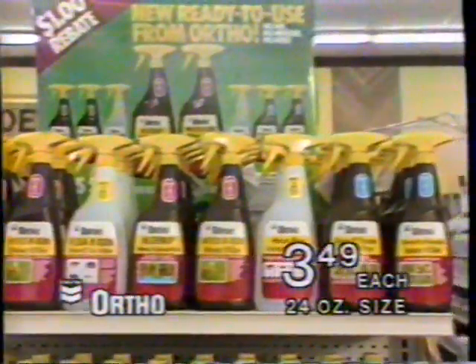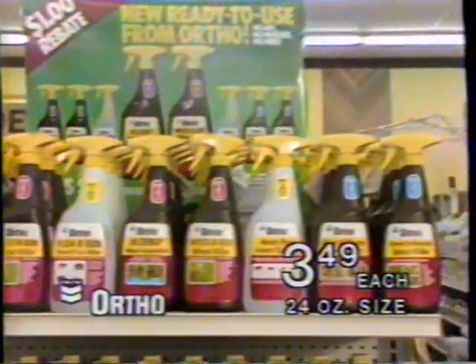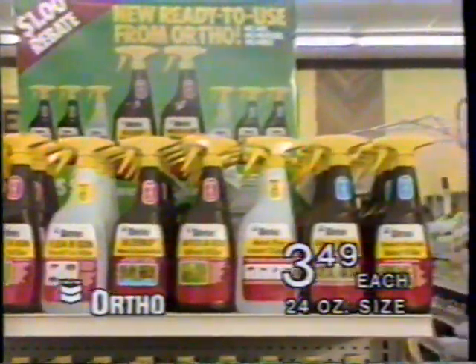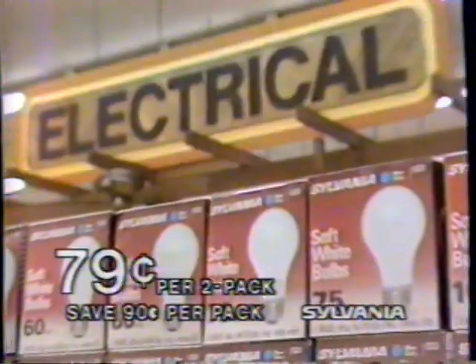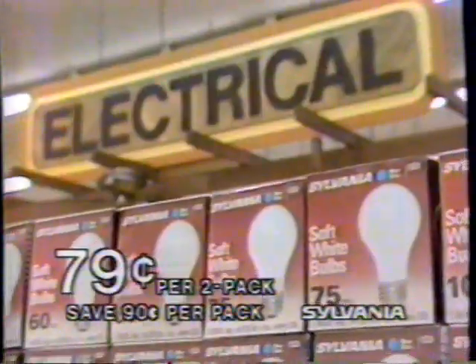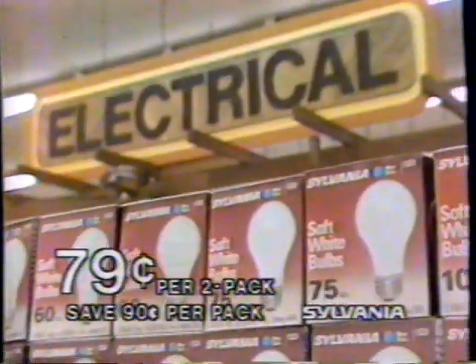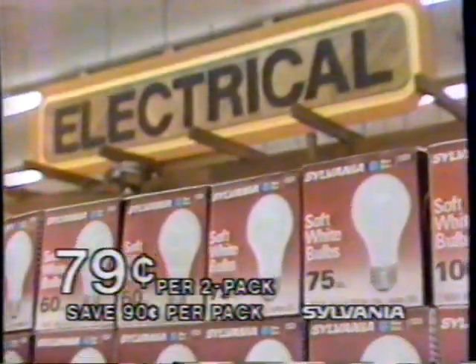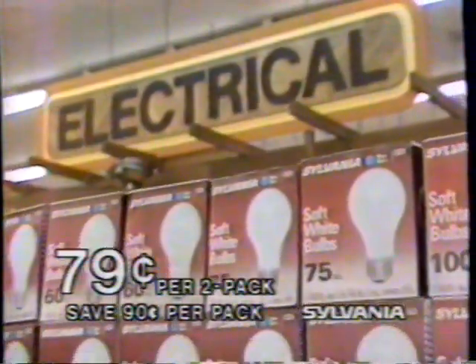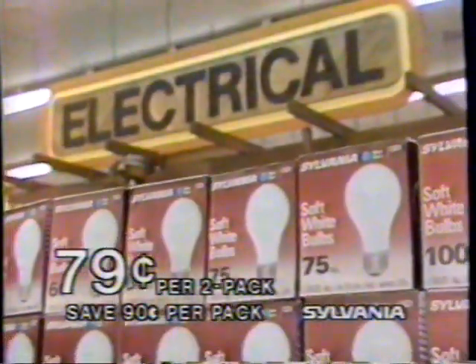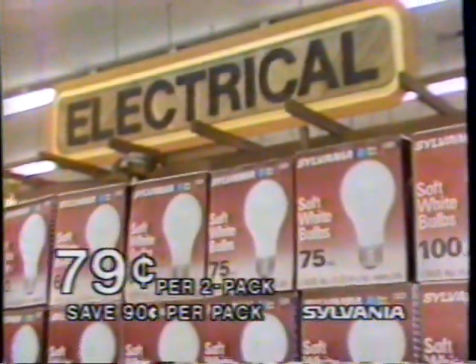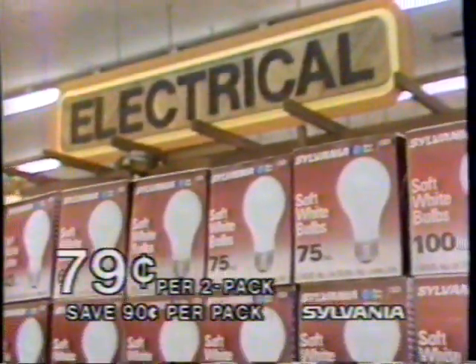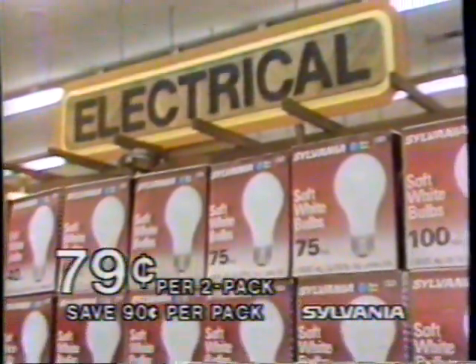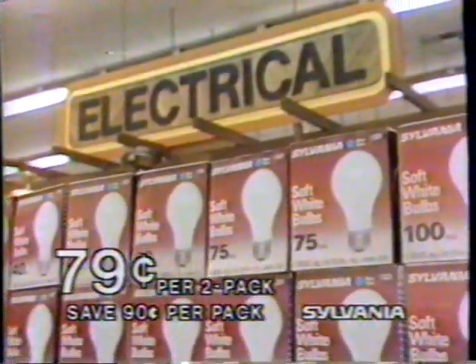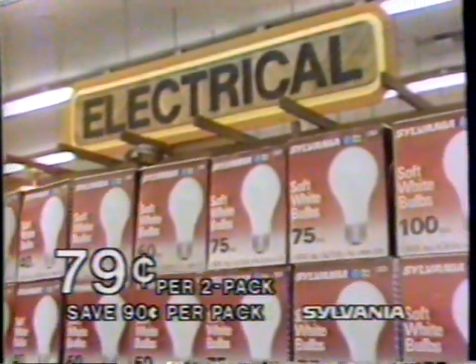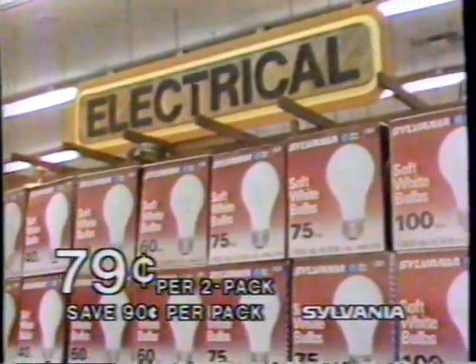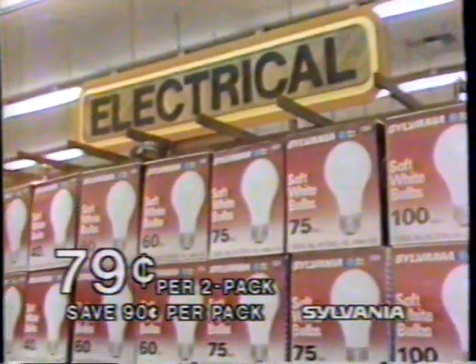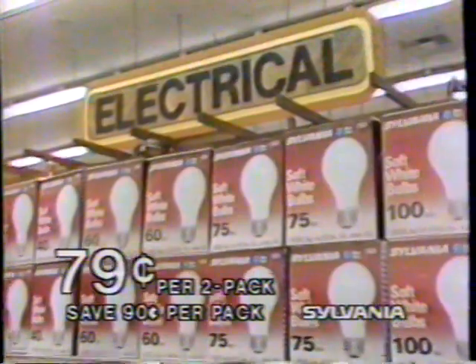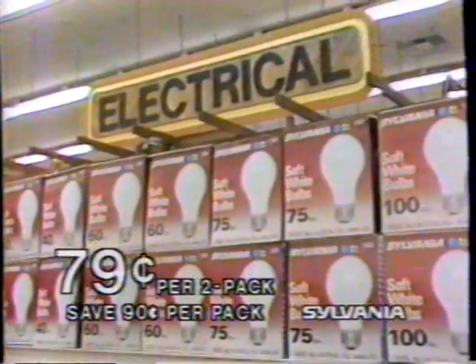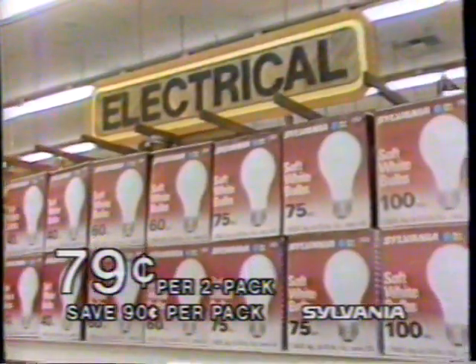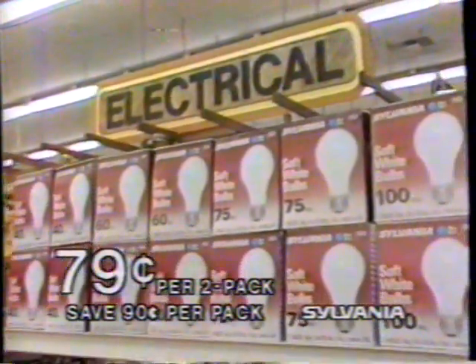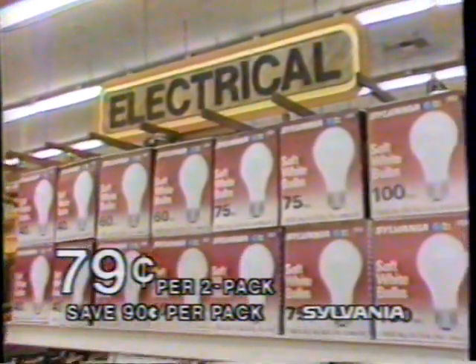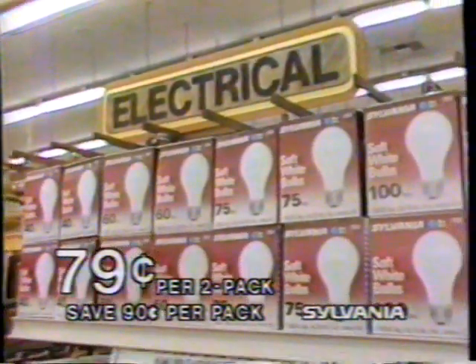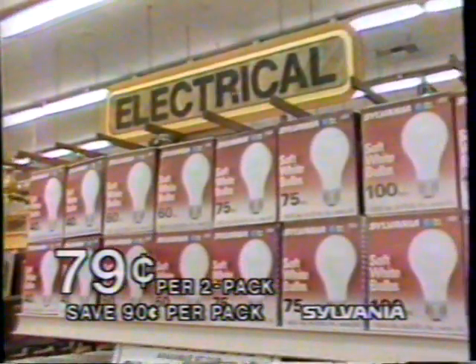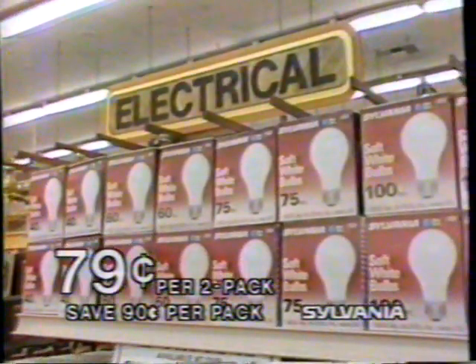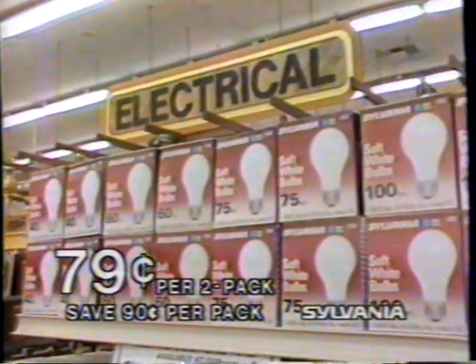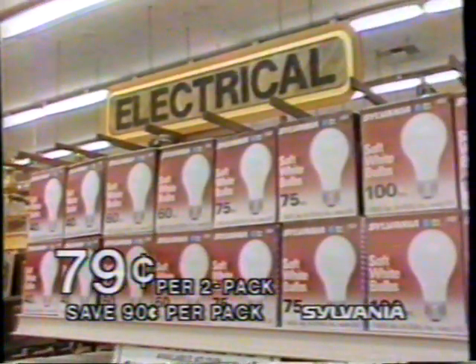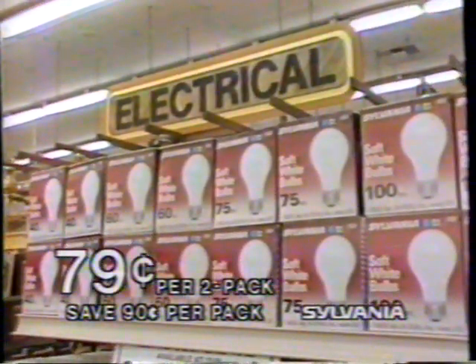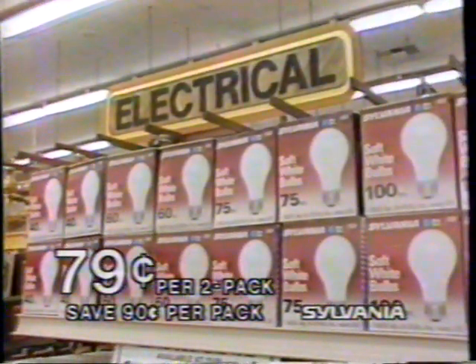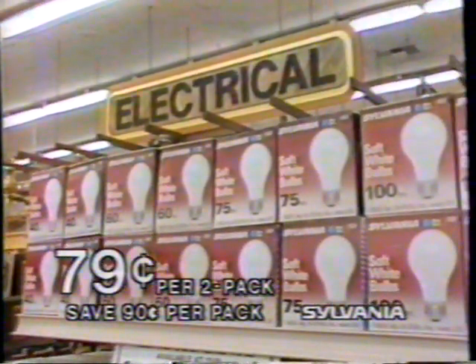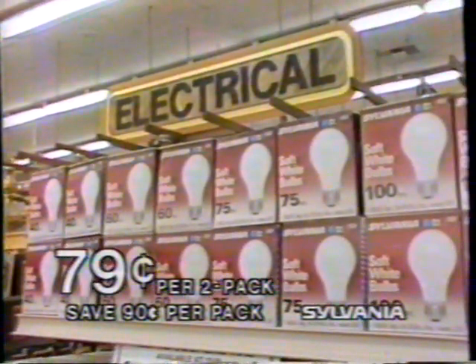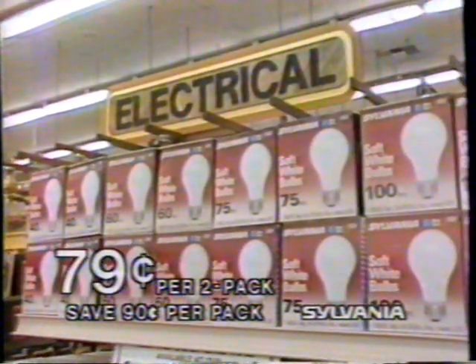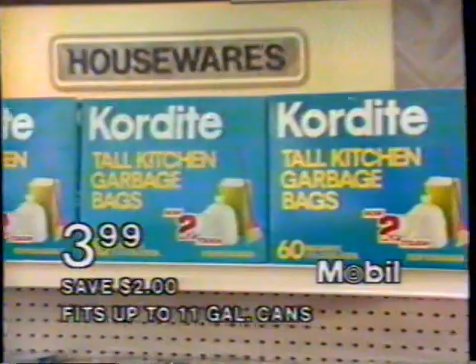Big selection. For 79 cents a two-pack, Sylvania soft white light bulbs — 40, 60, 75, 100 watts.